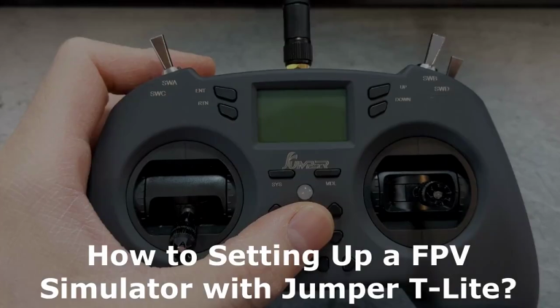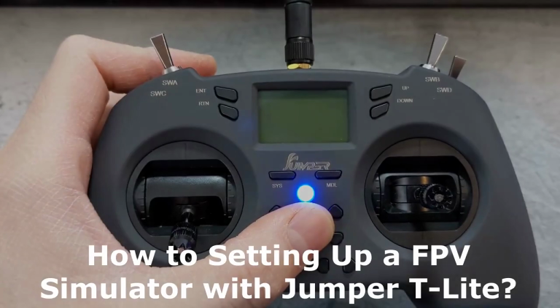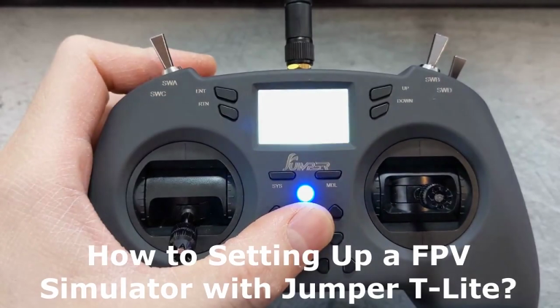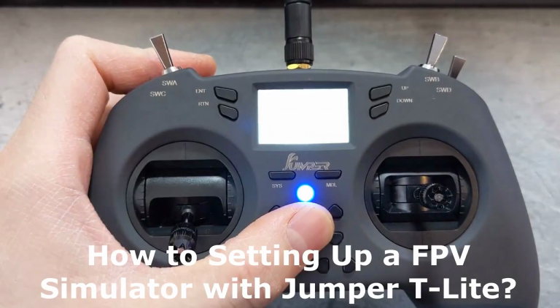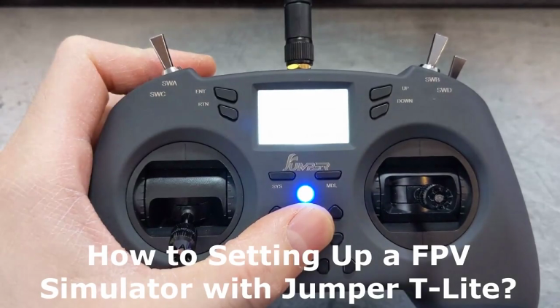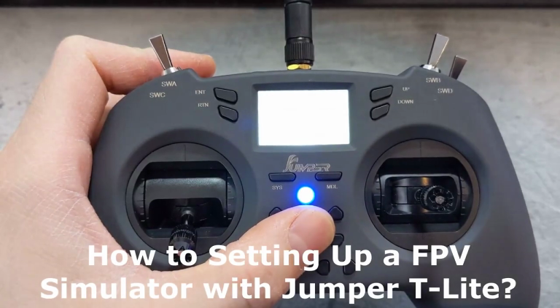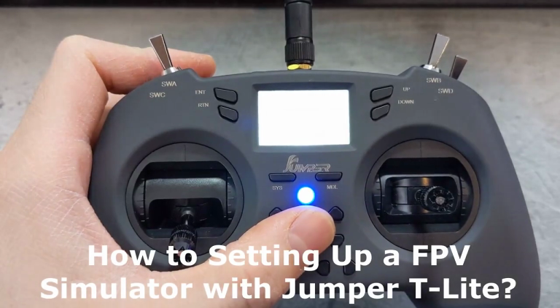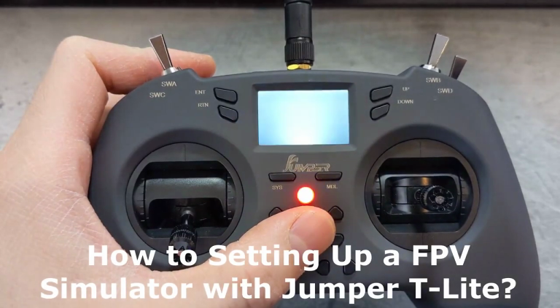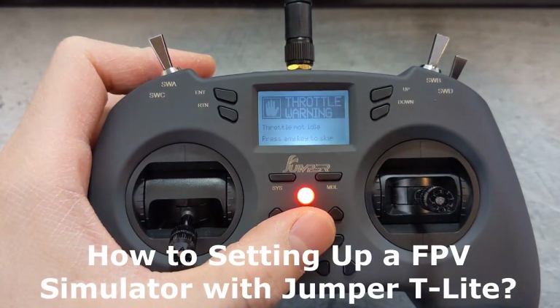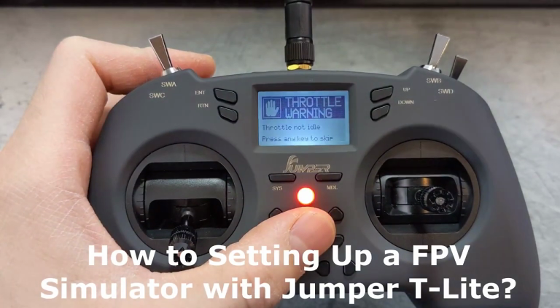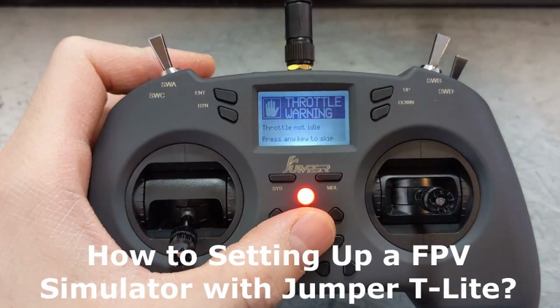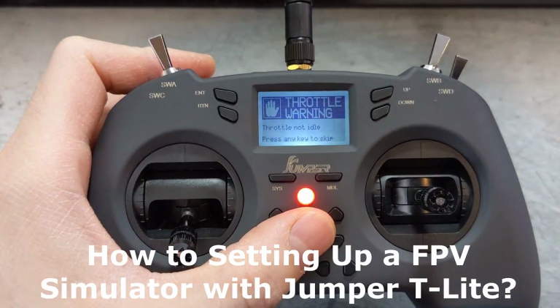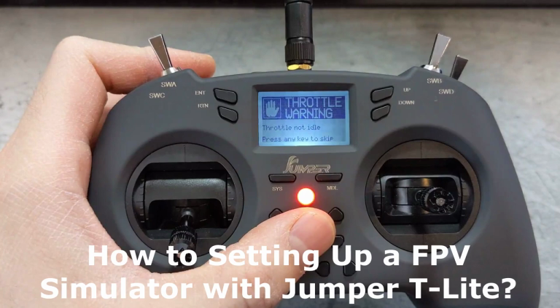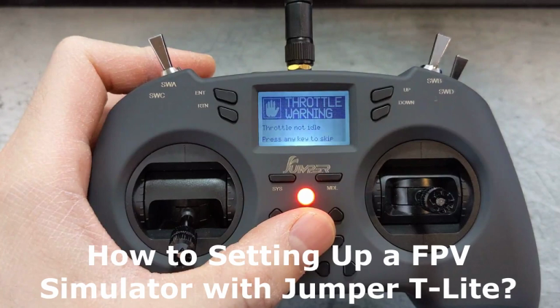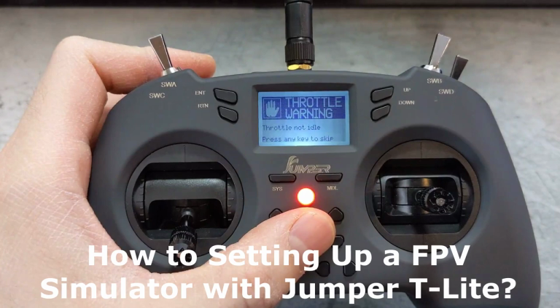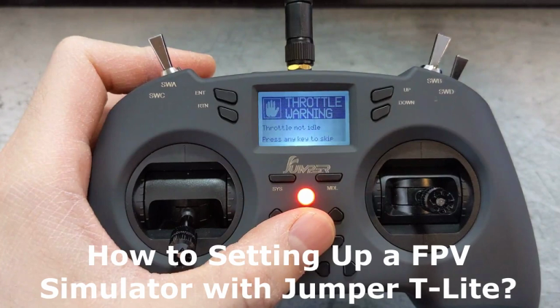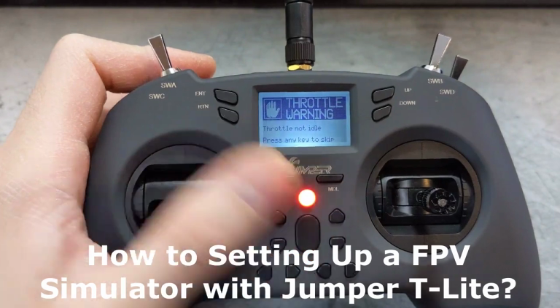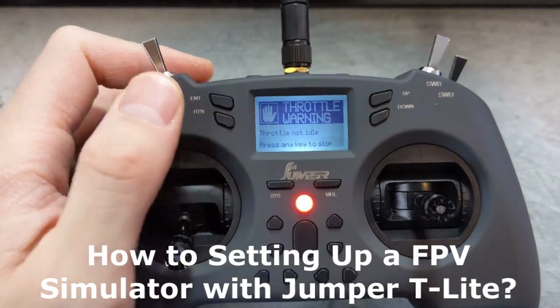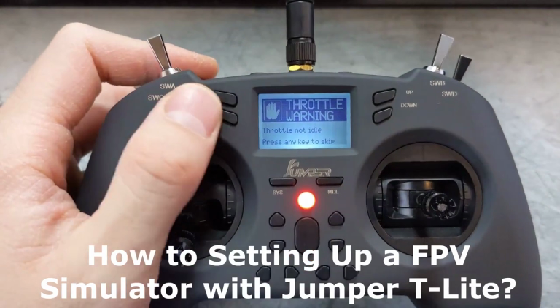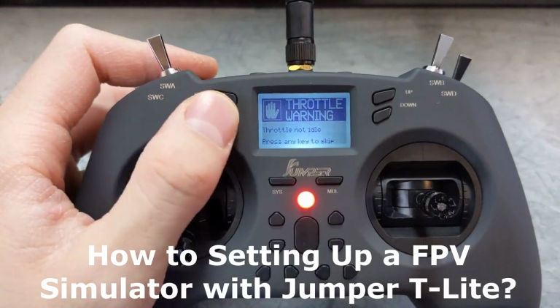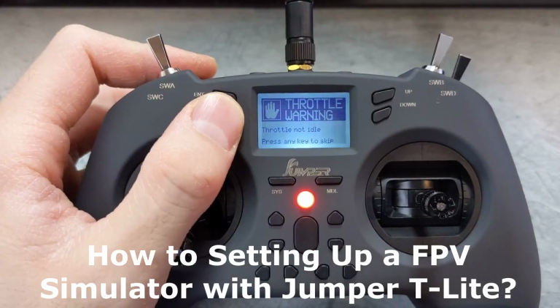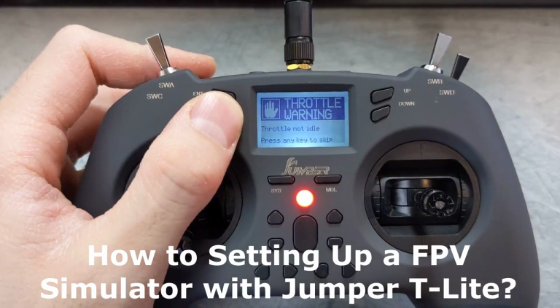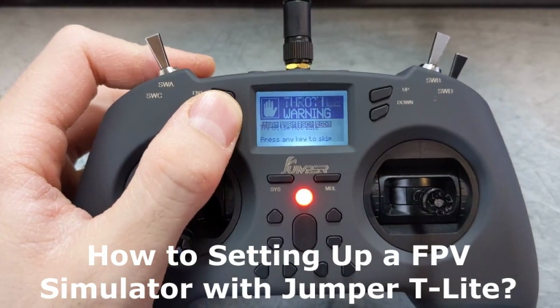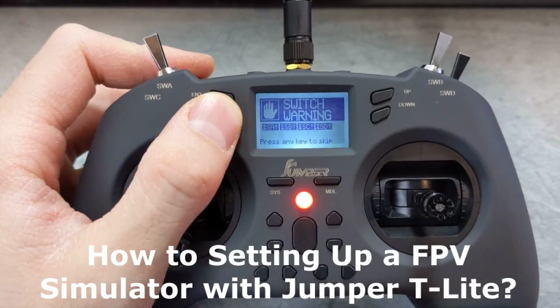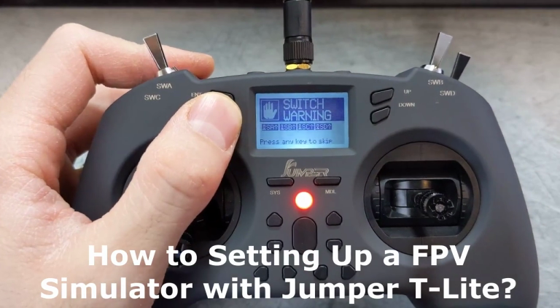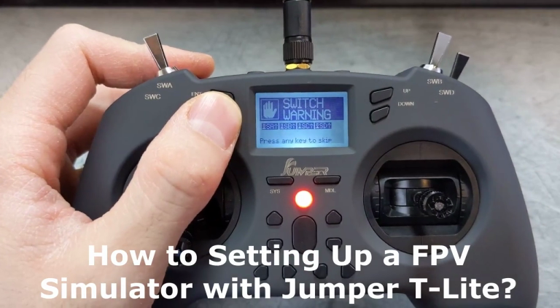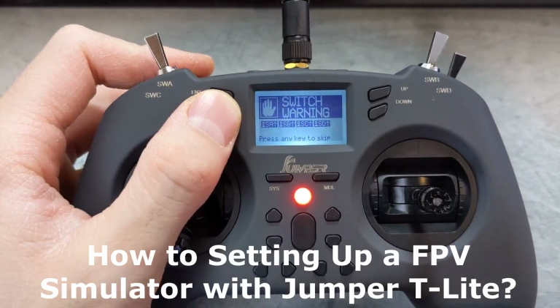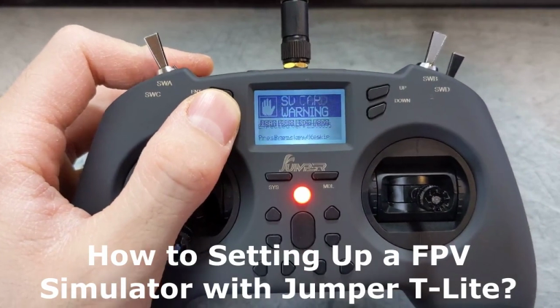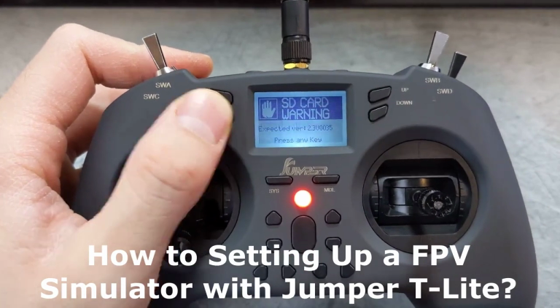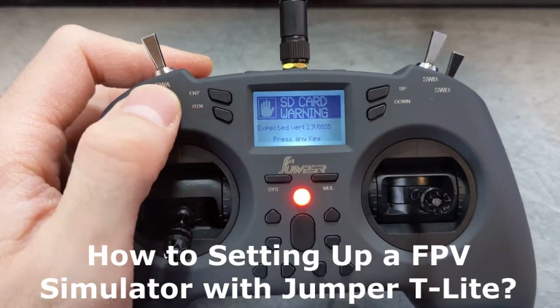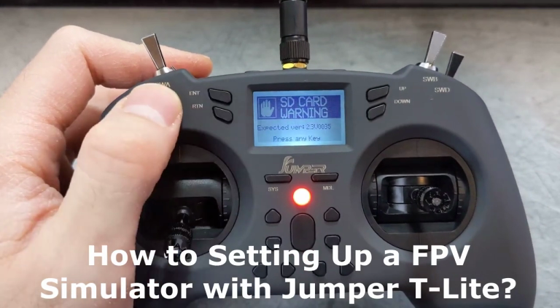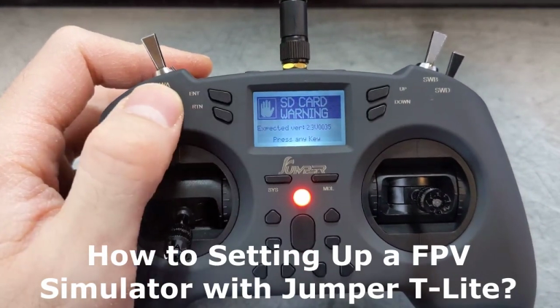Let's turn on the radio. Welcome to OpenTX. Throttle warning. Switch warning.